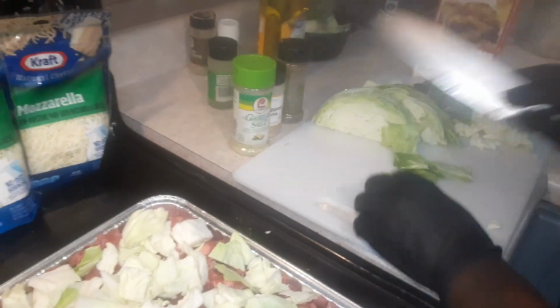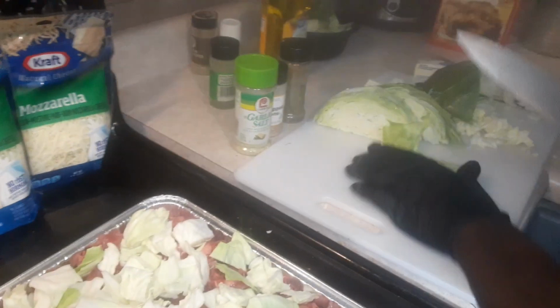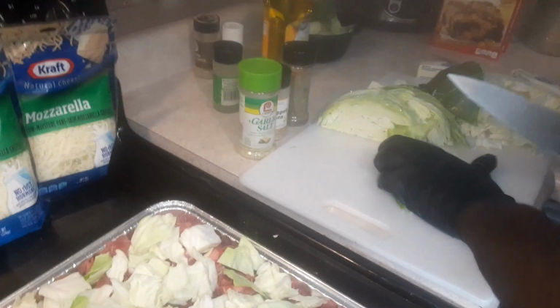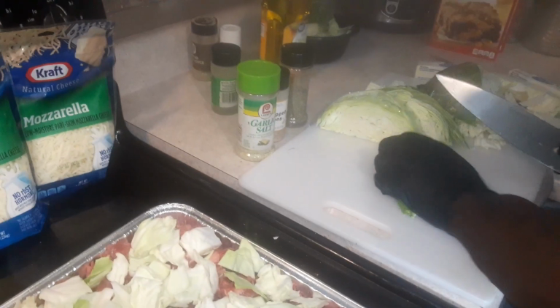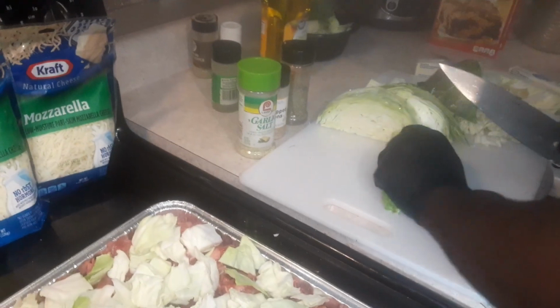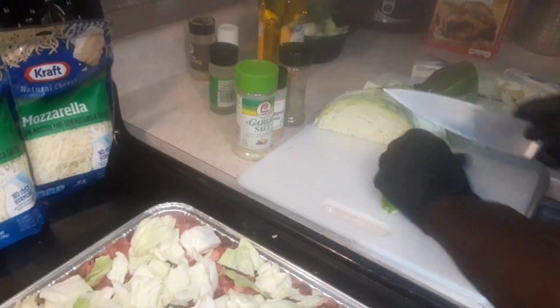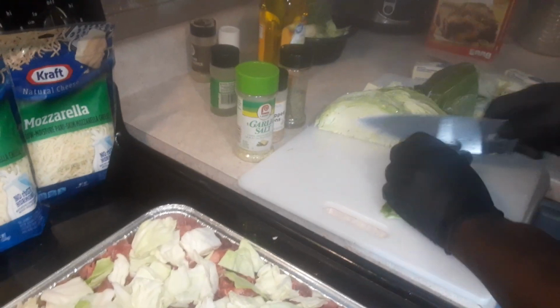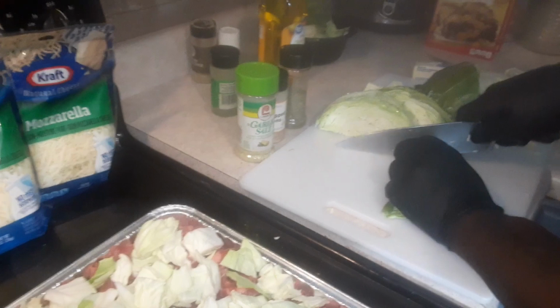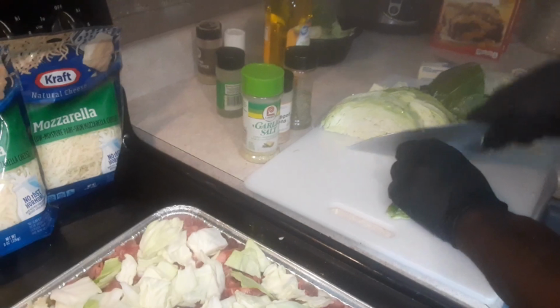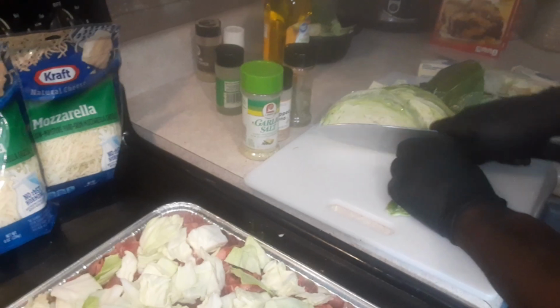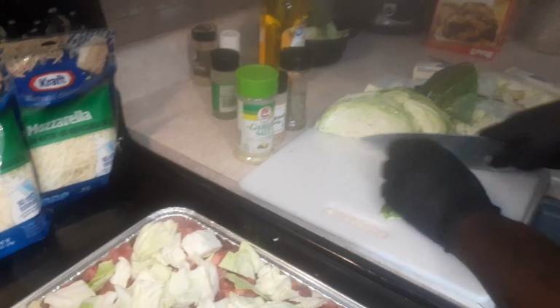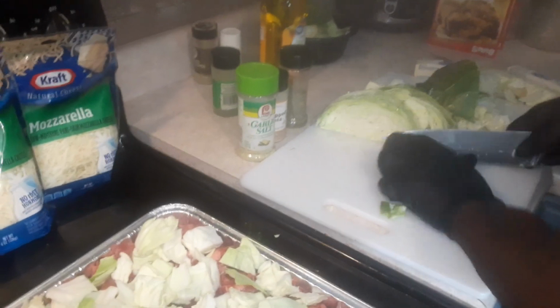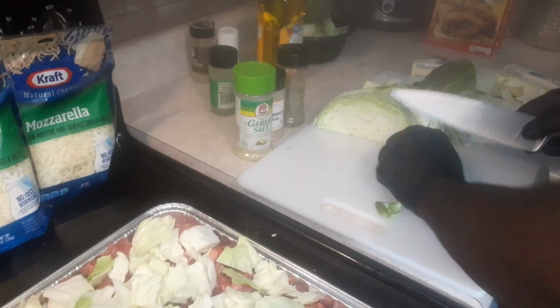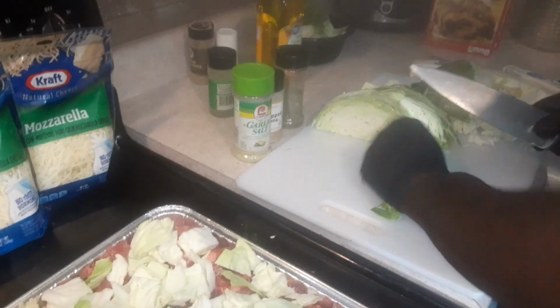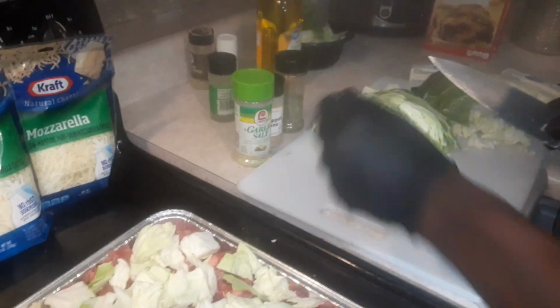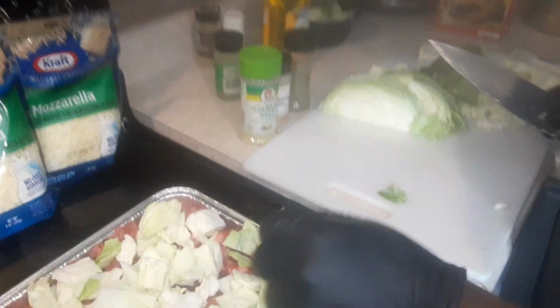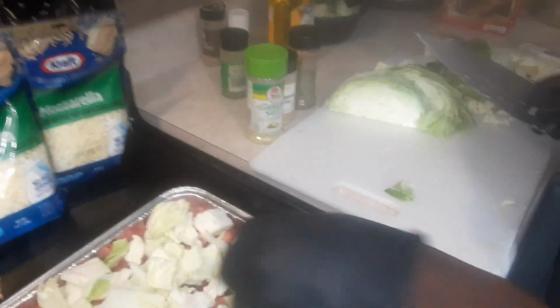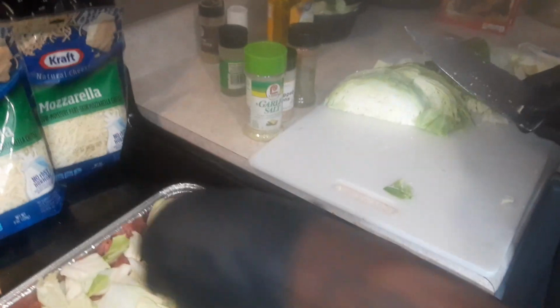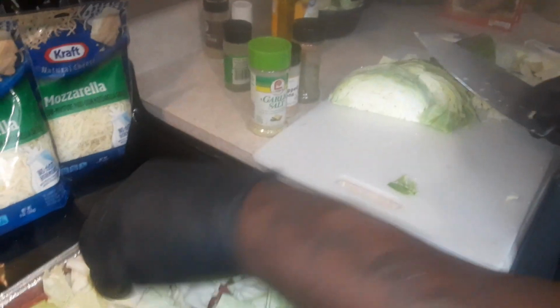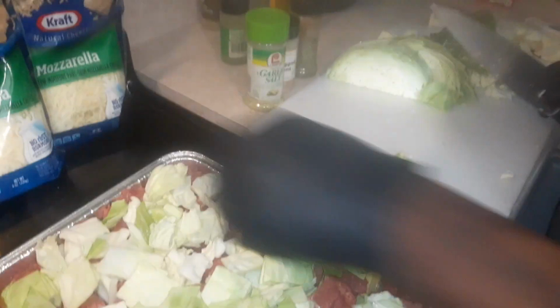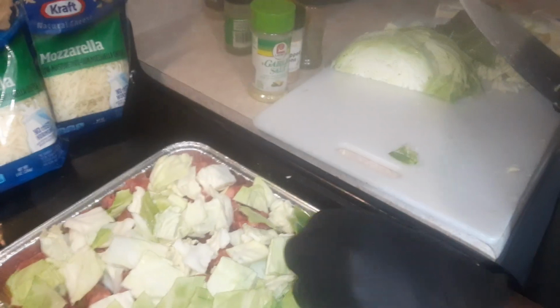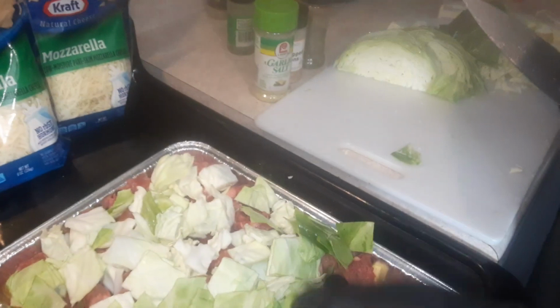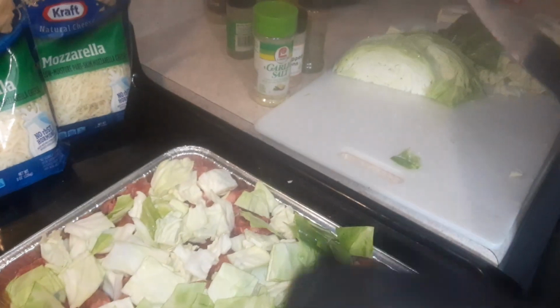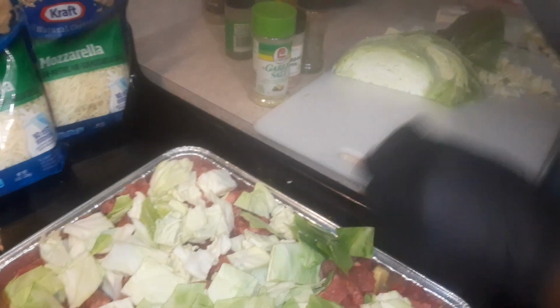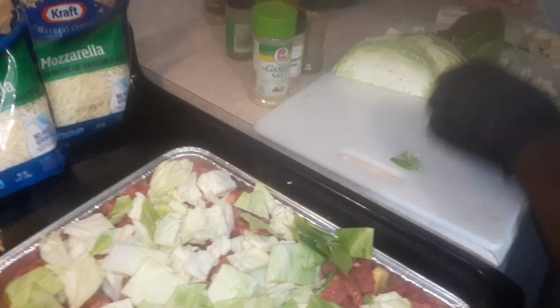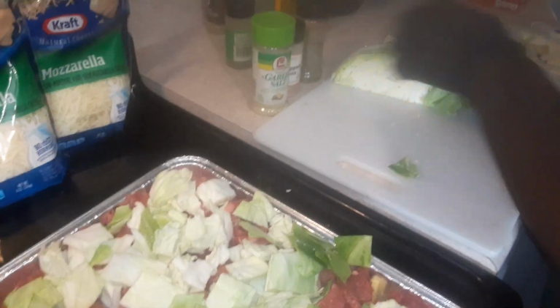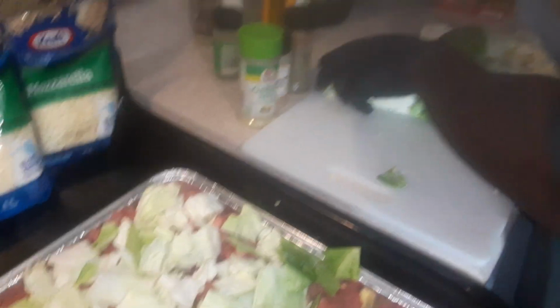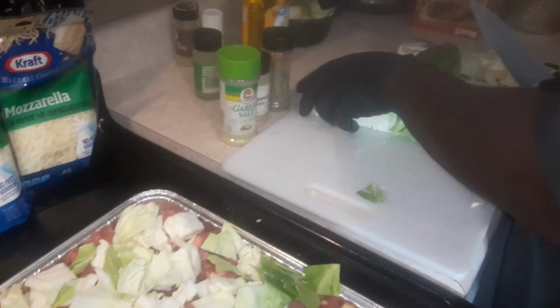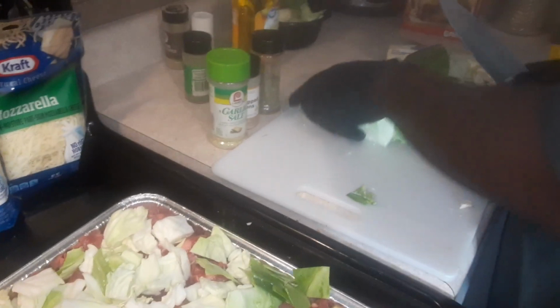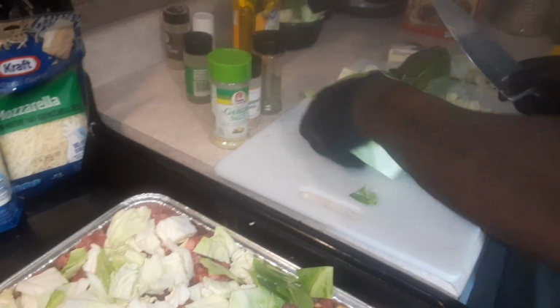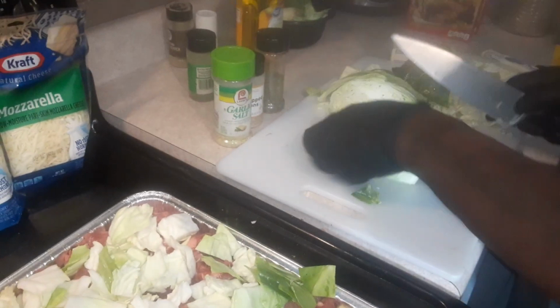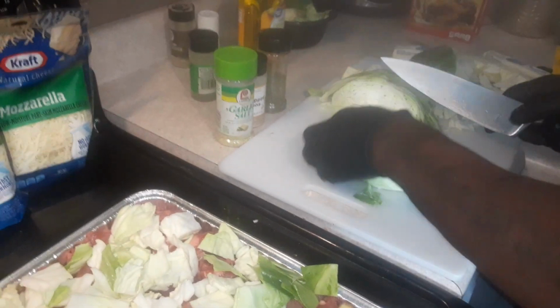I like the dark part of the cabbage, especially when it's got that fat back. Oh!